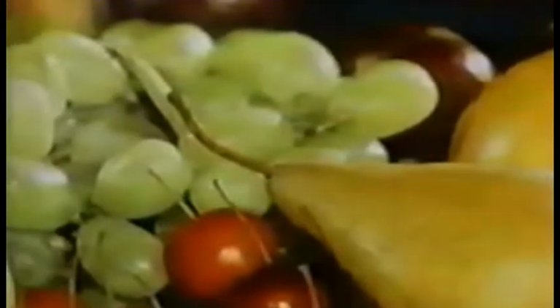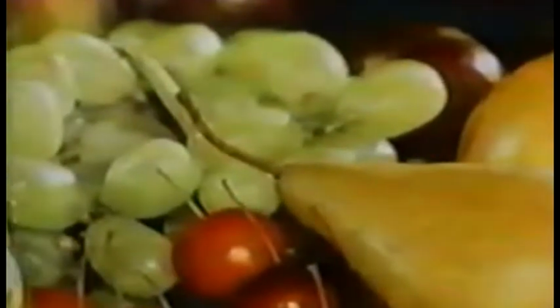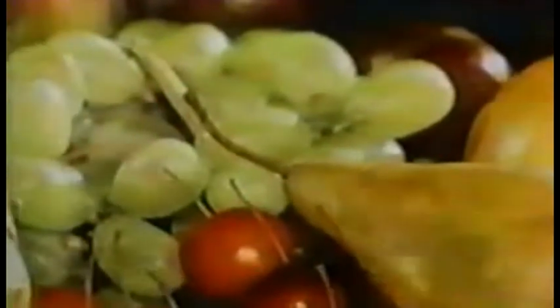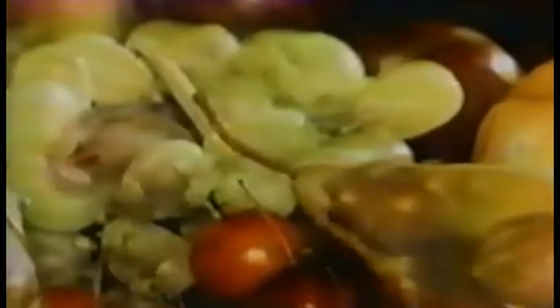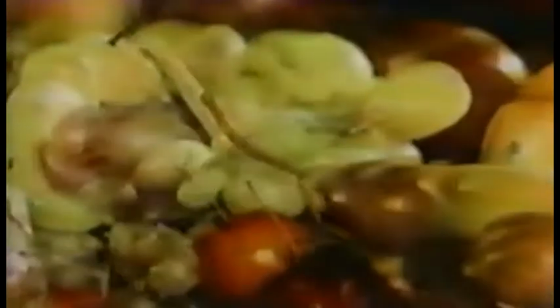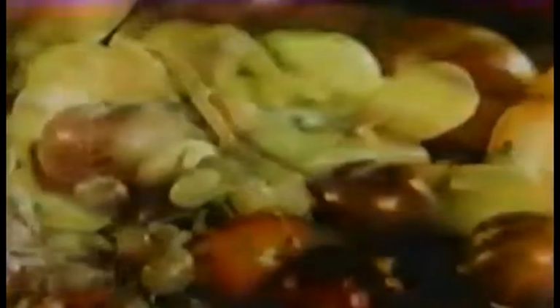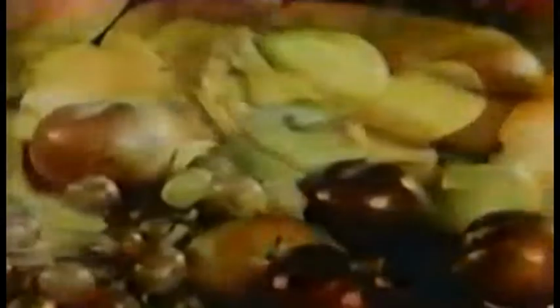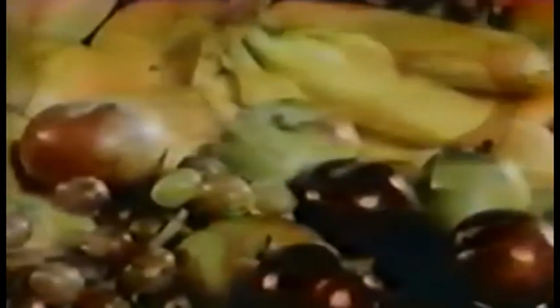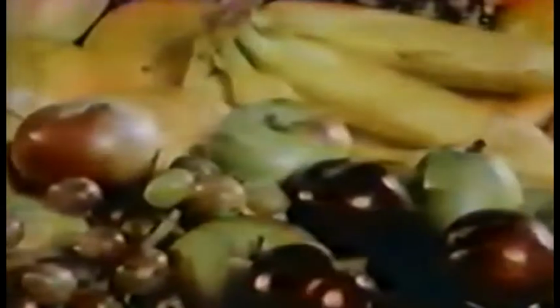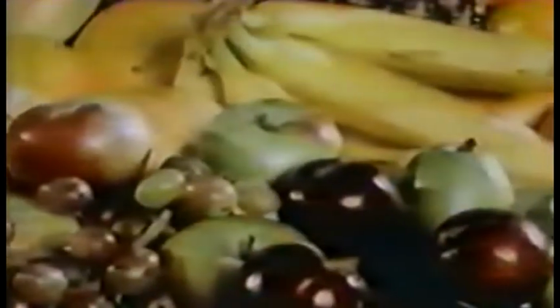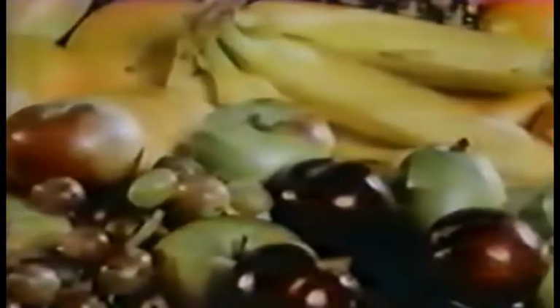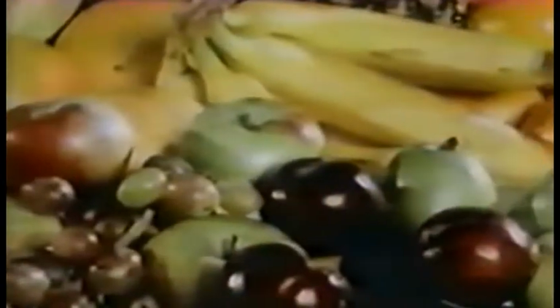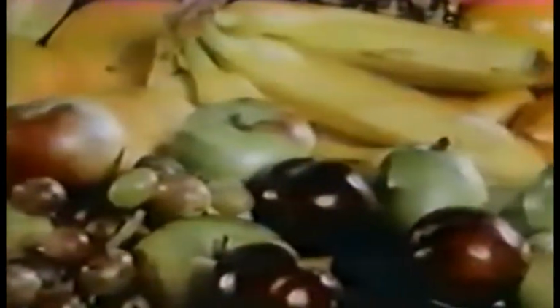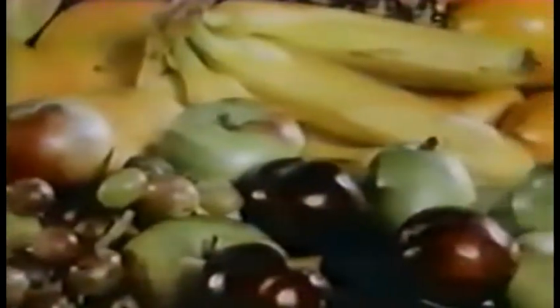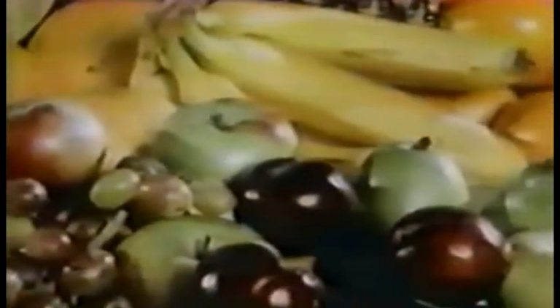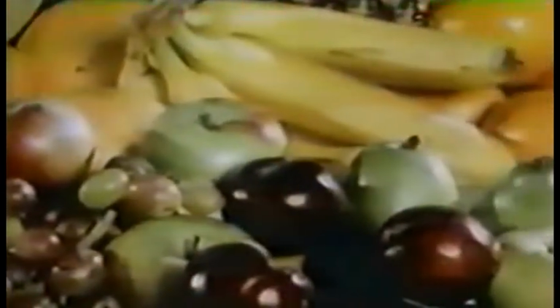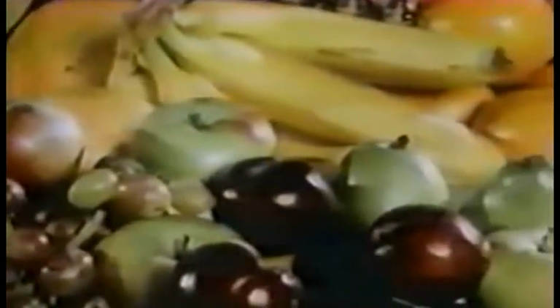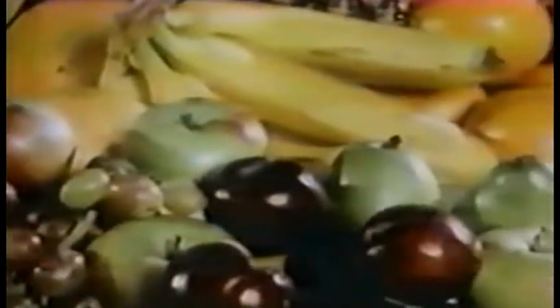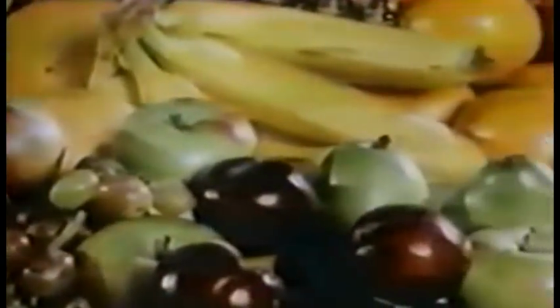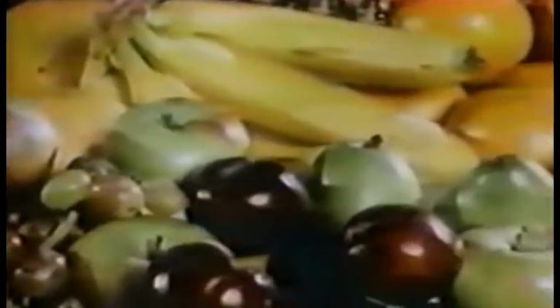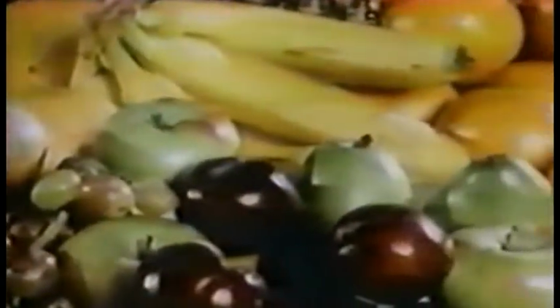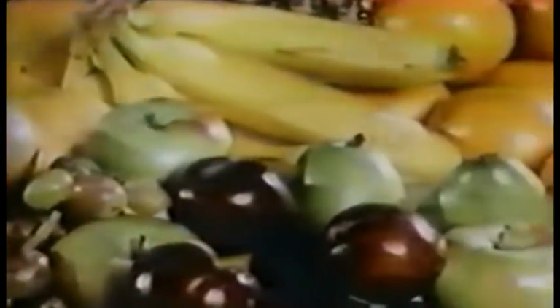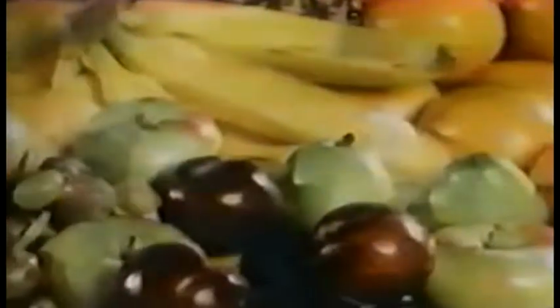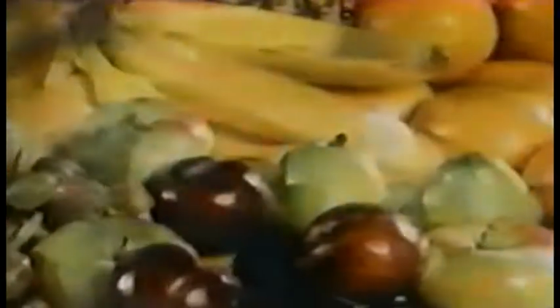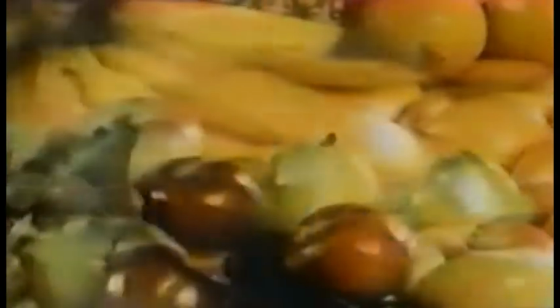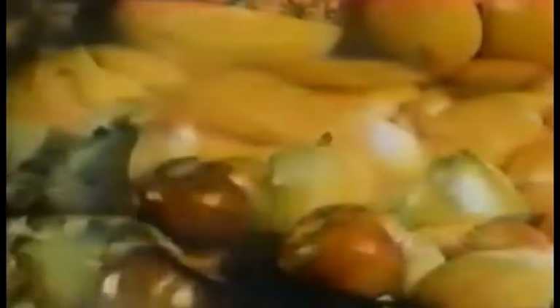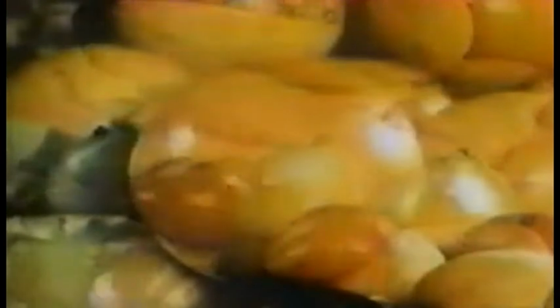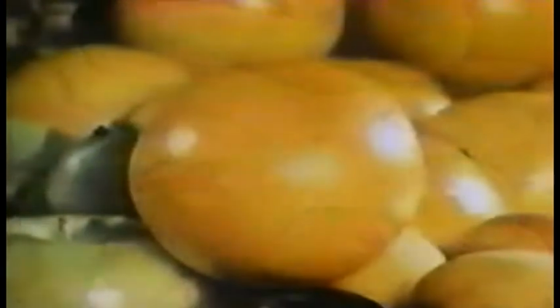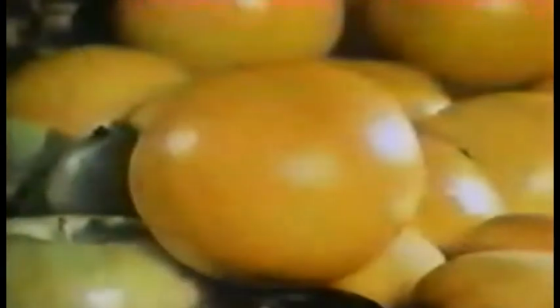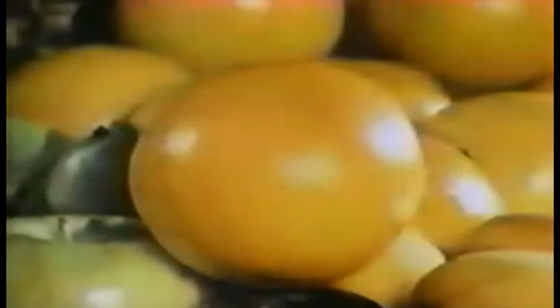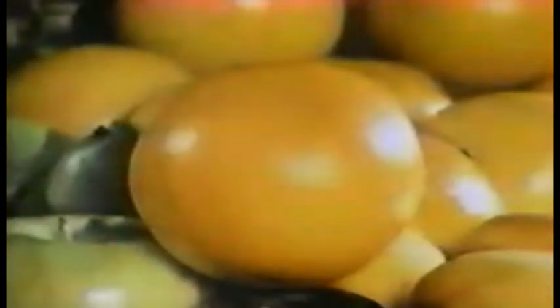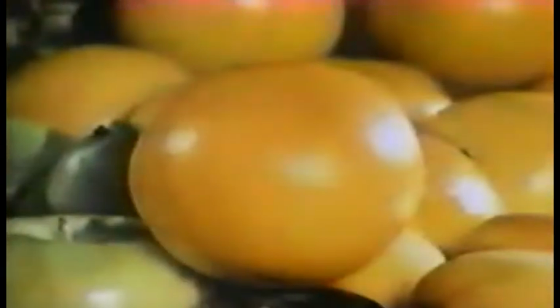Fruits can be used and eaten in many, many ways. They can even be found at your local grocery store.